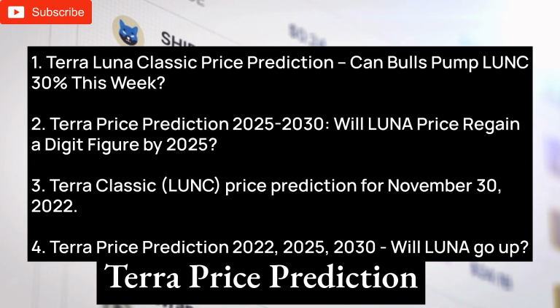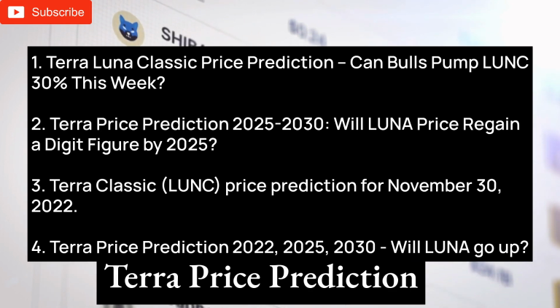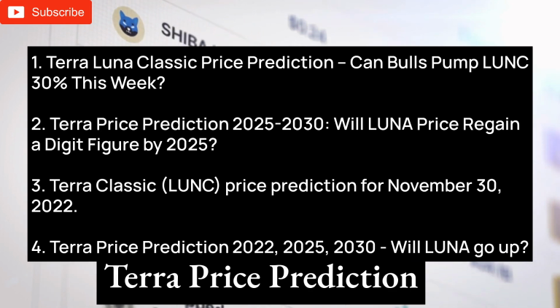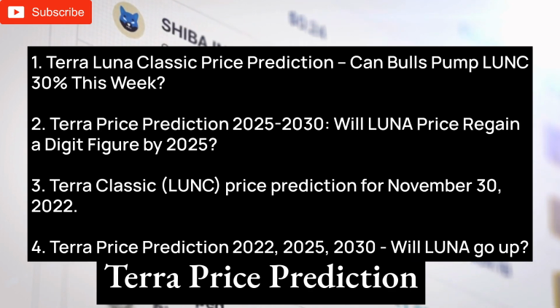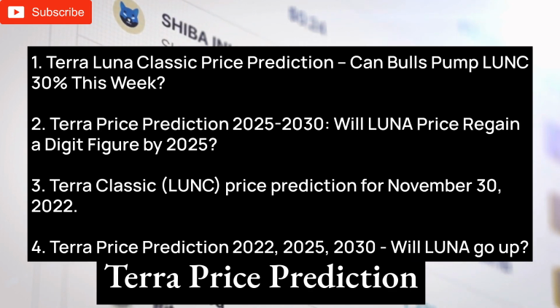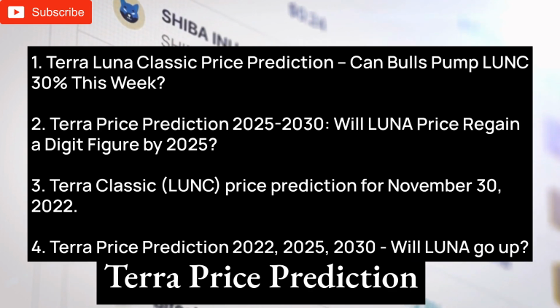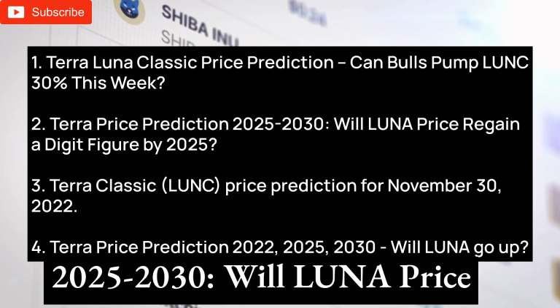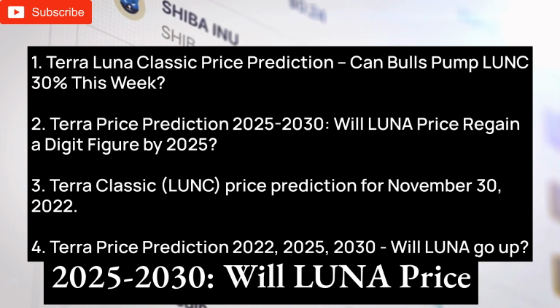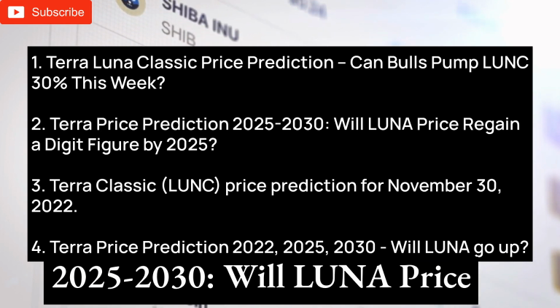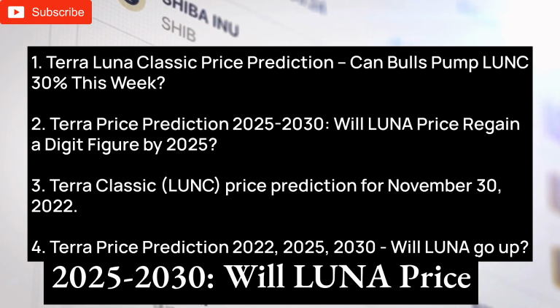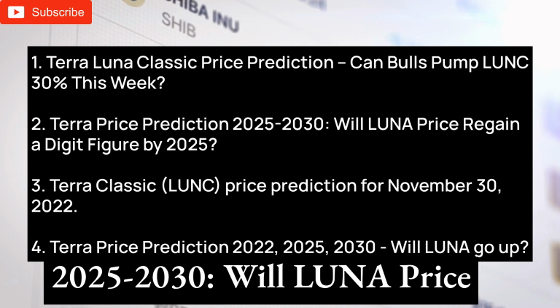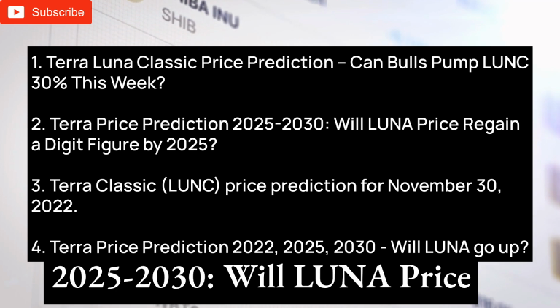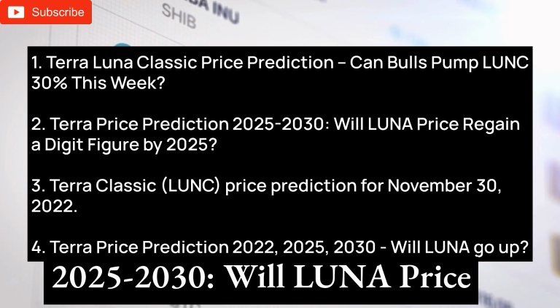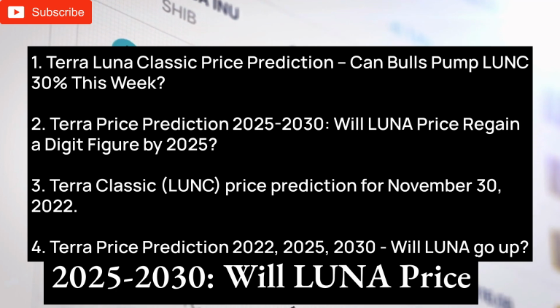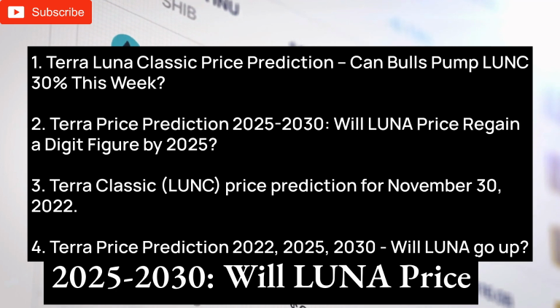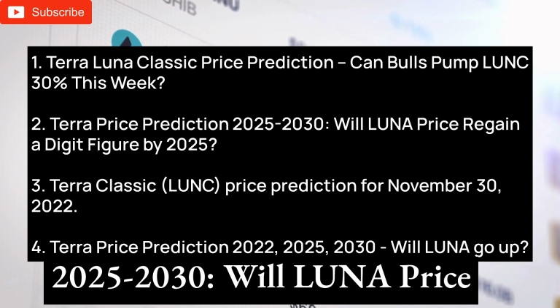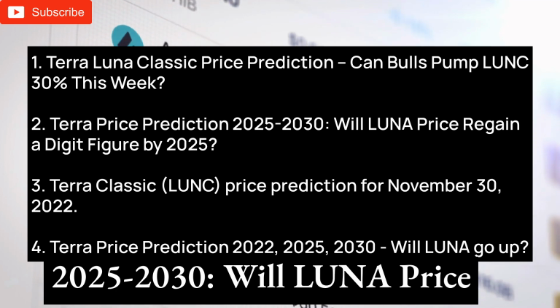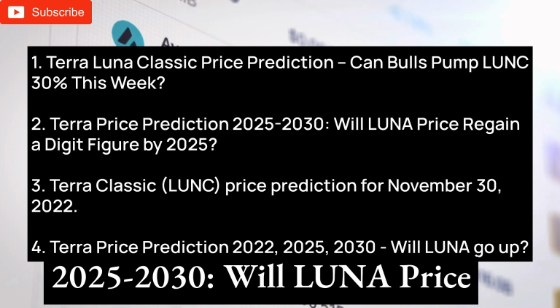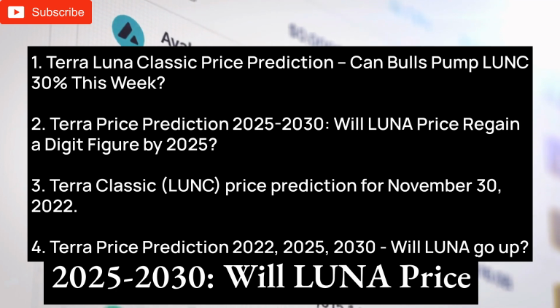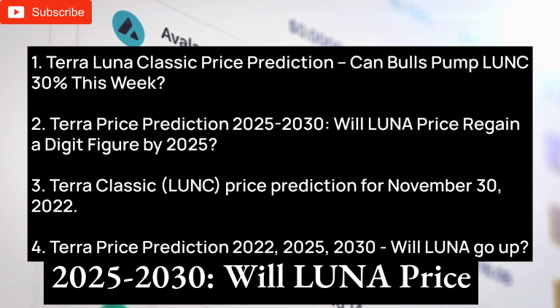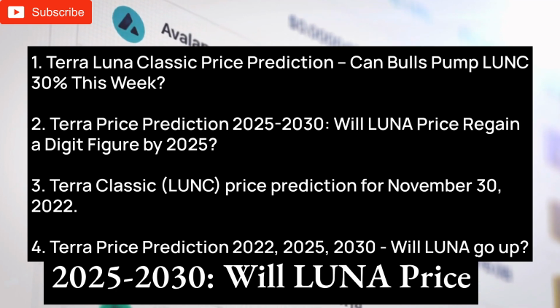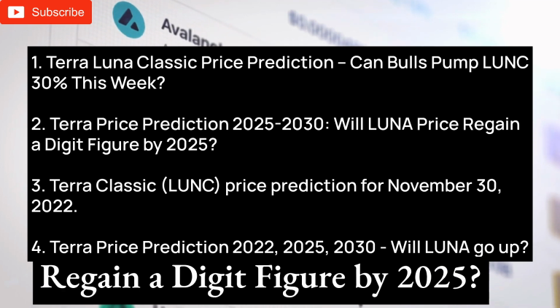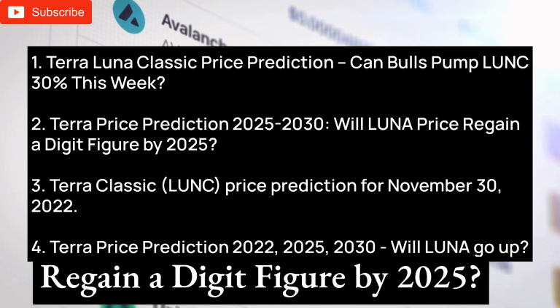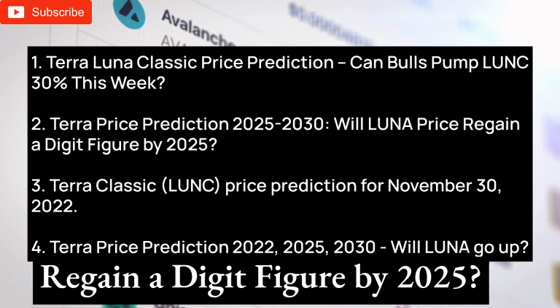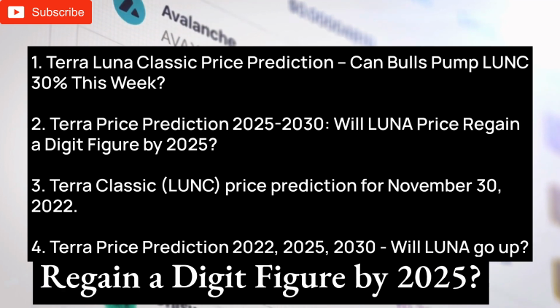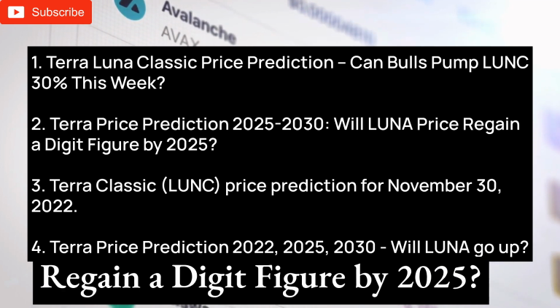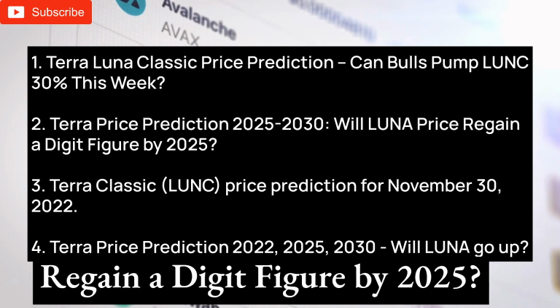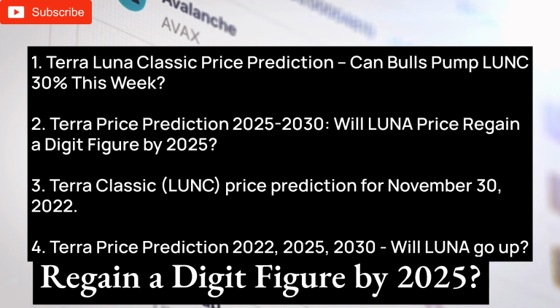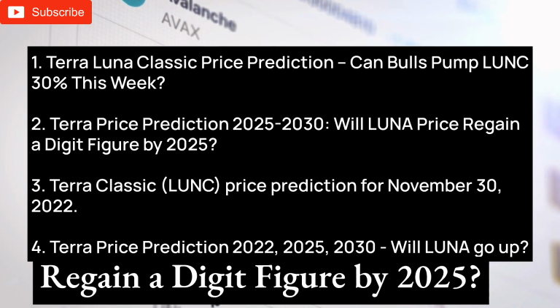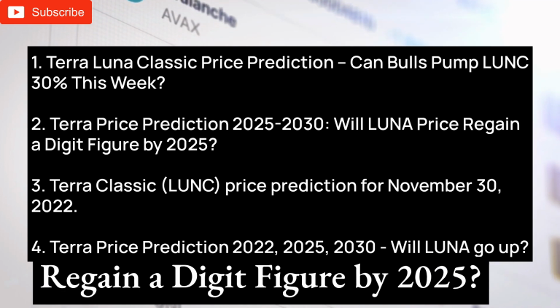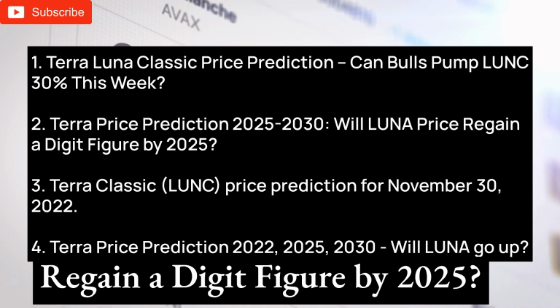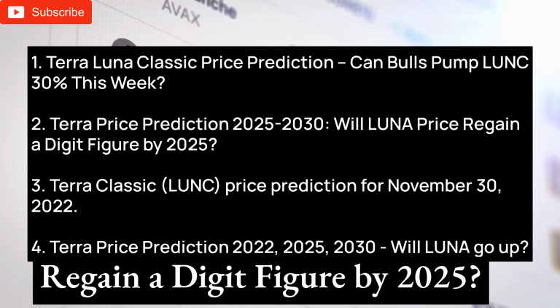Terra price prediction 2025–2030: Will Luna price regain a three-digit figure by 2025?